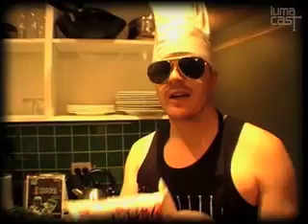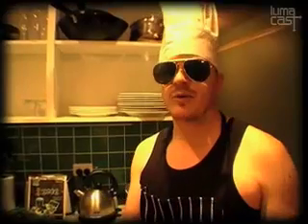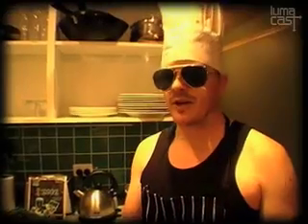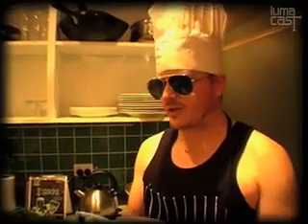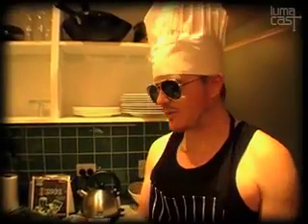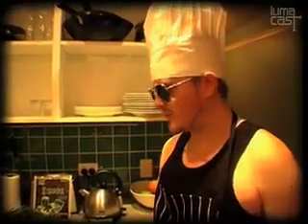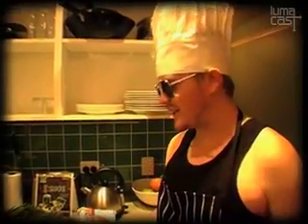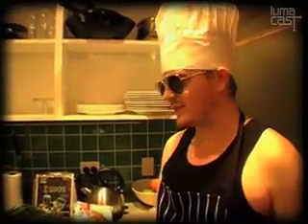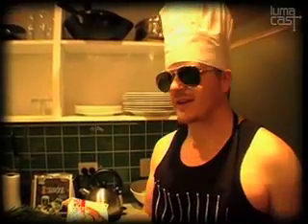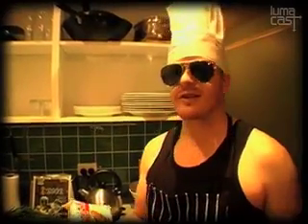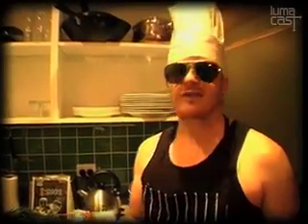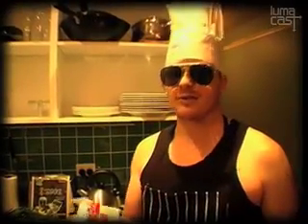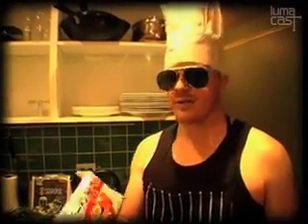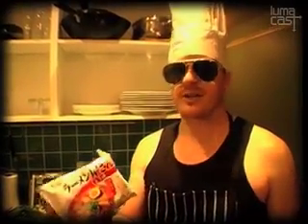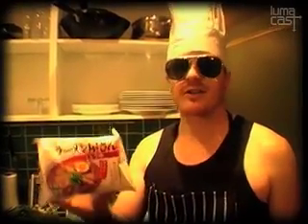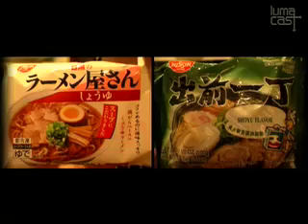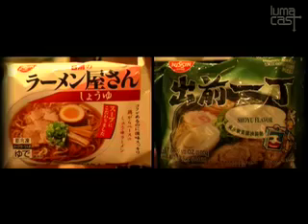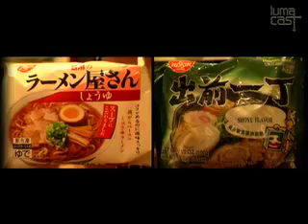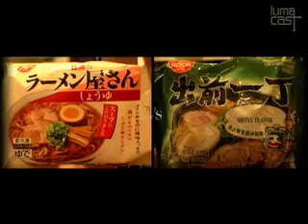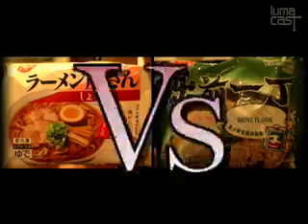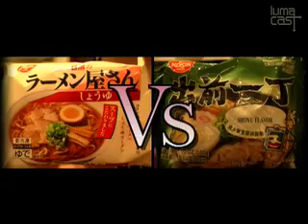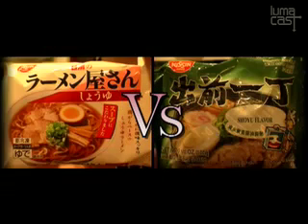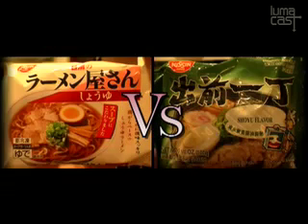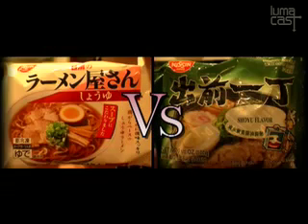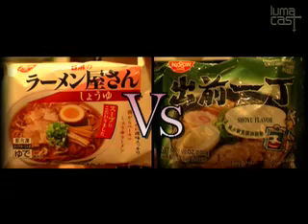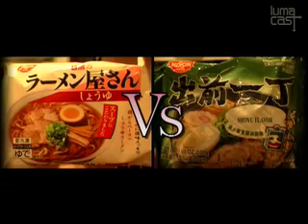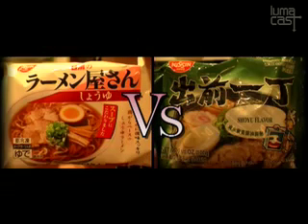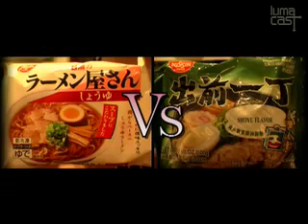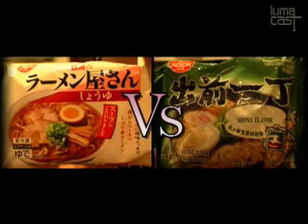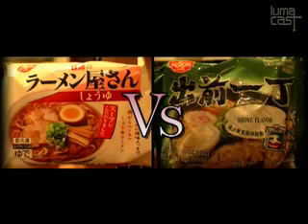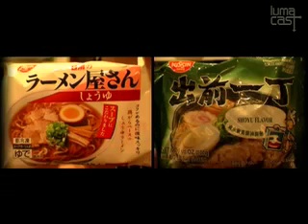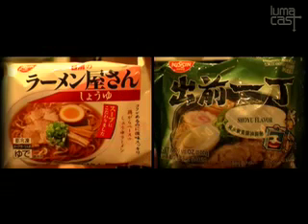What we're going to do is put these together, so it's going to be frozen versus dried instant ramen.